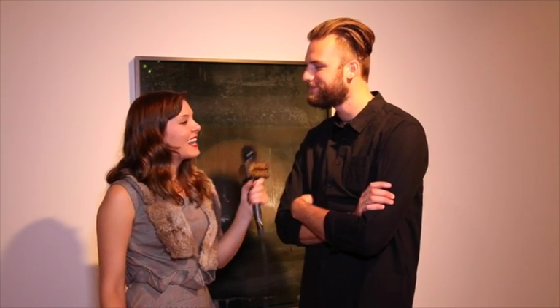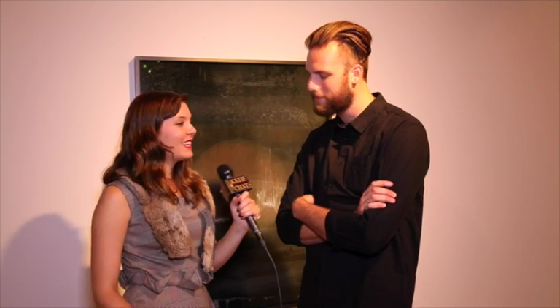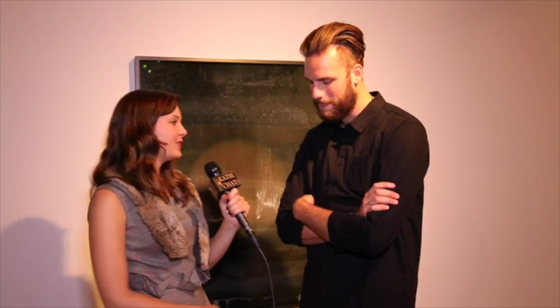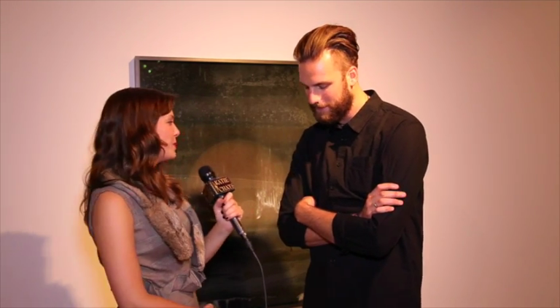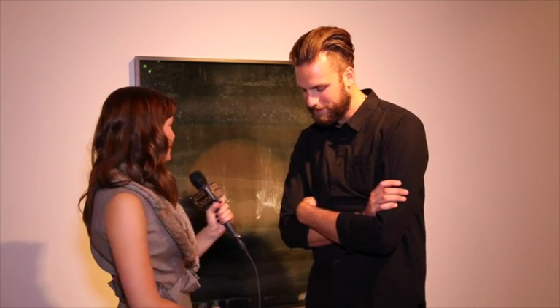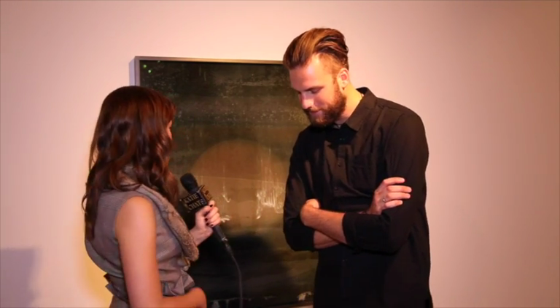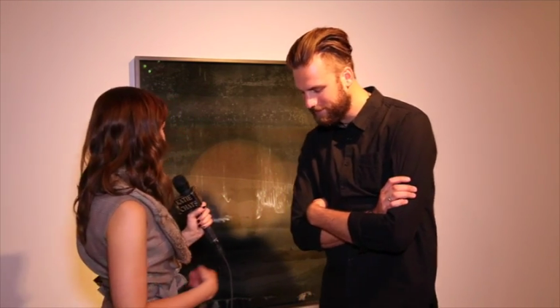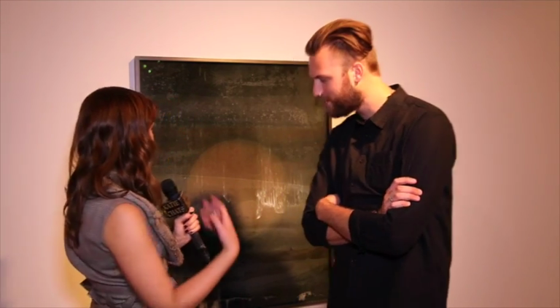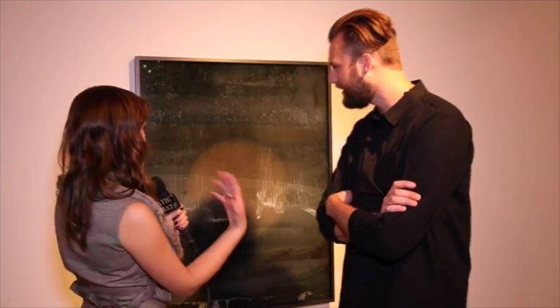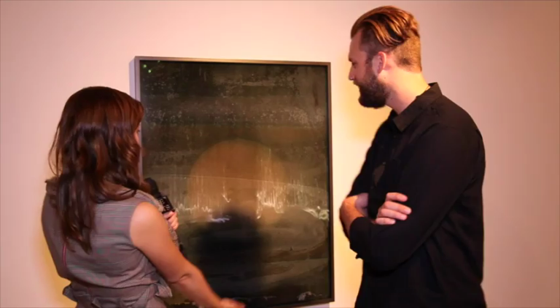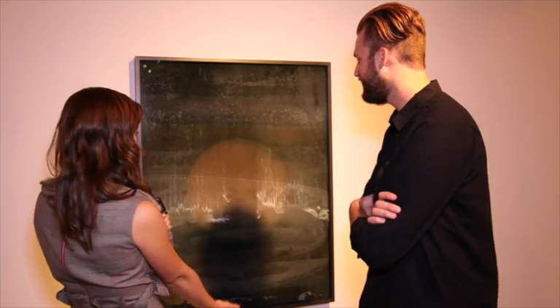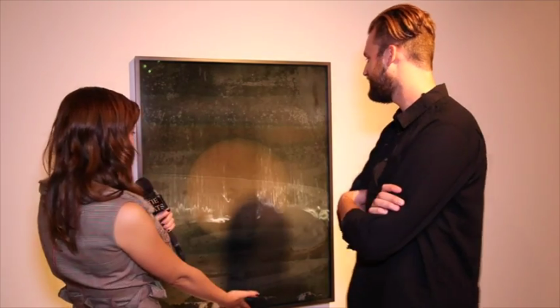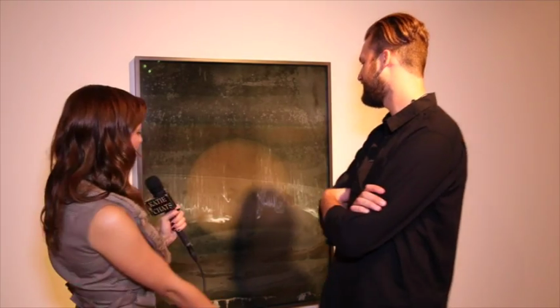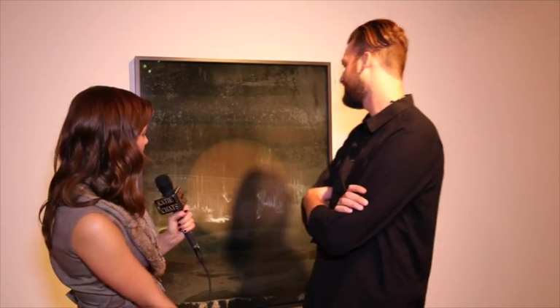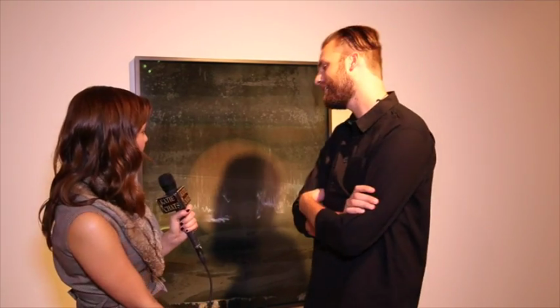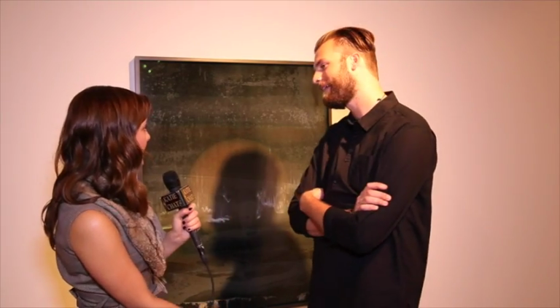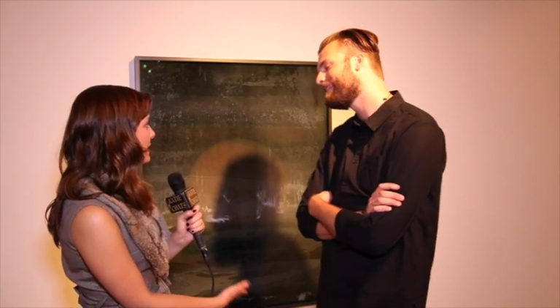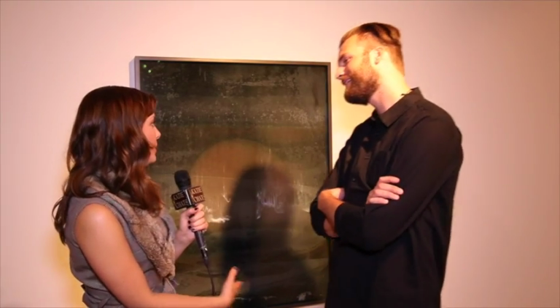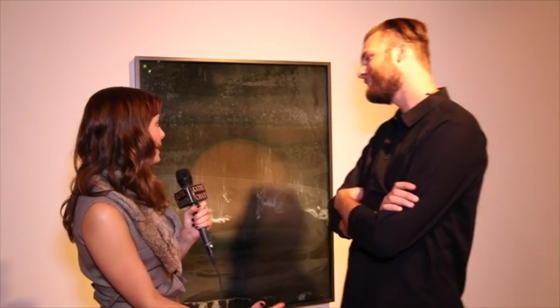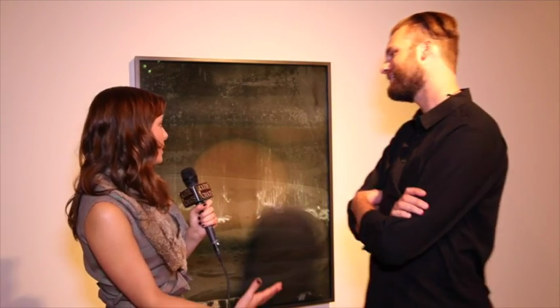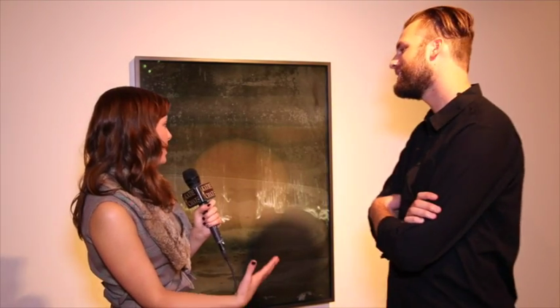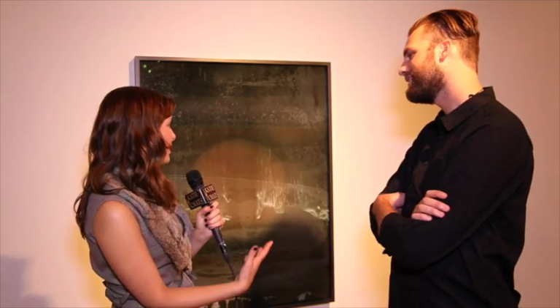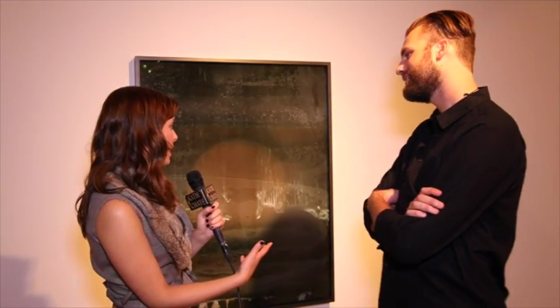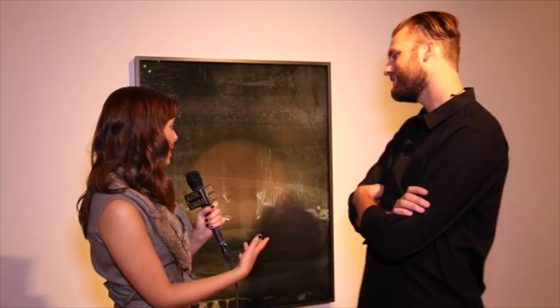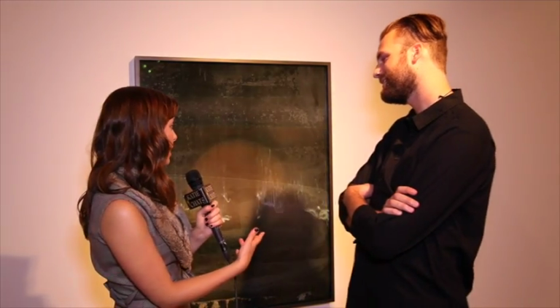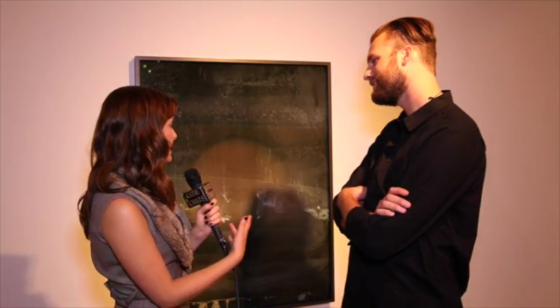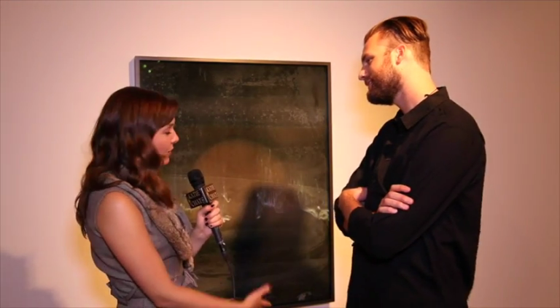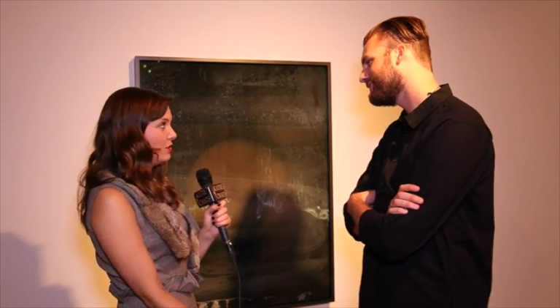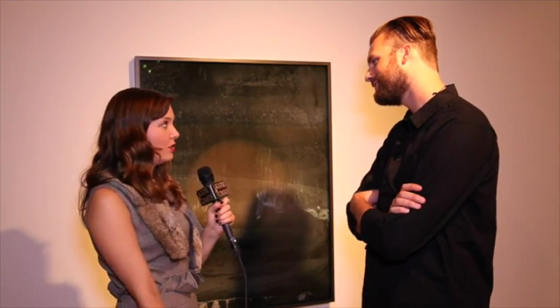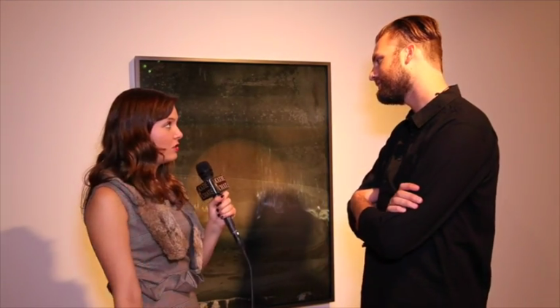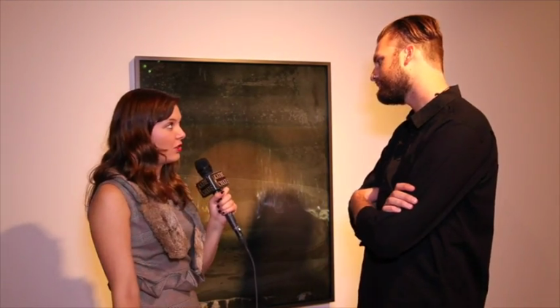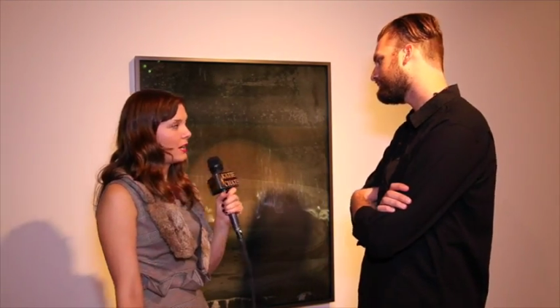And here's your beautiful piece right behind us. Tell me a little bit about the materials you used to create it.